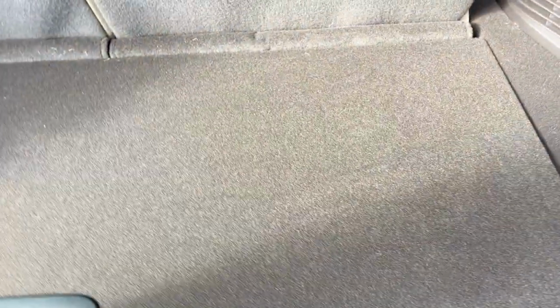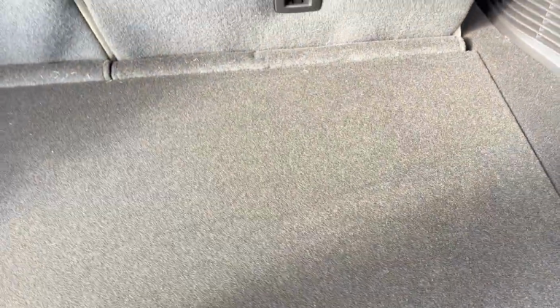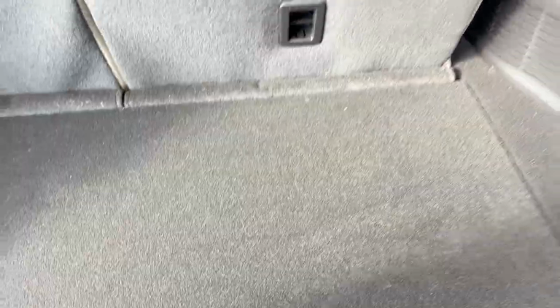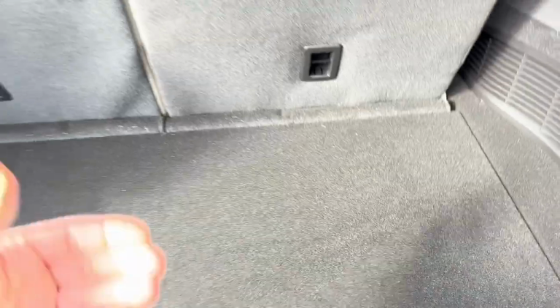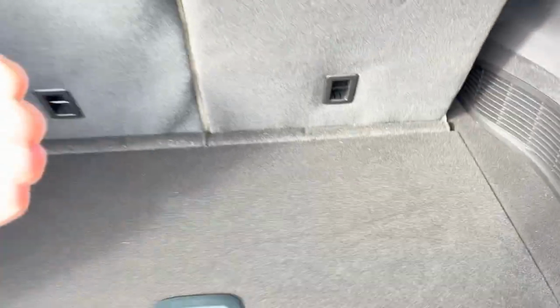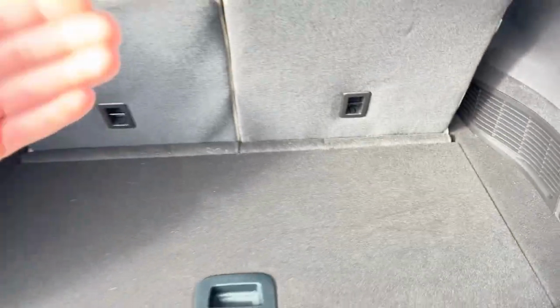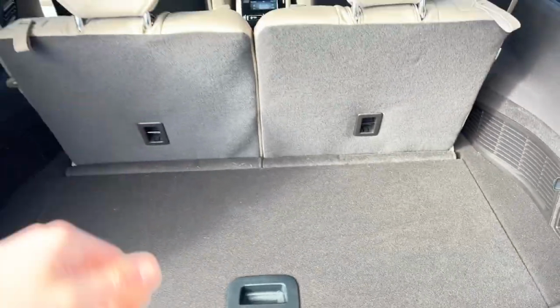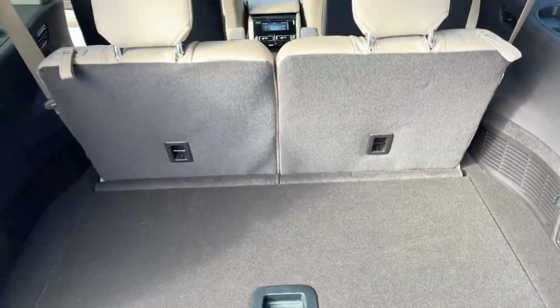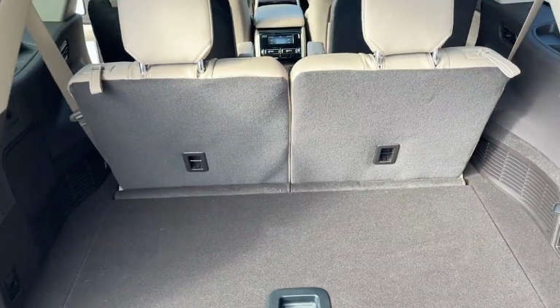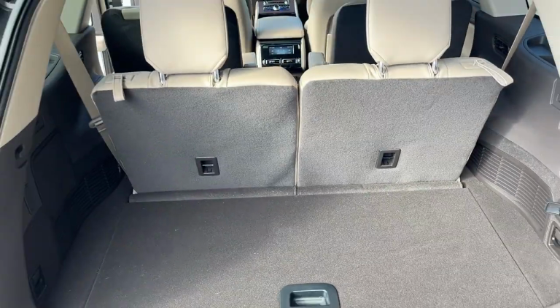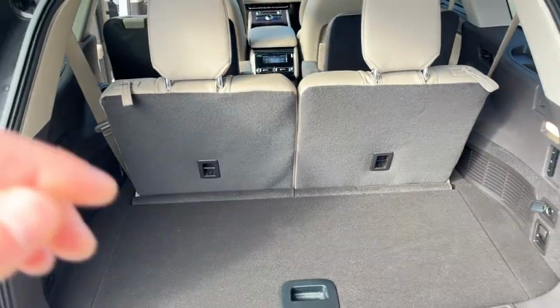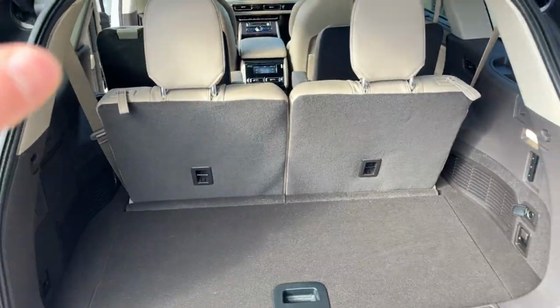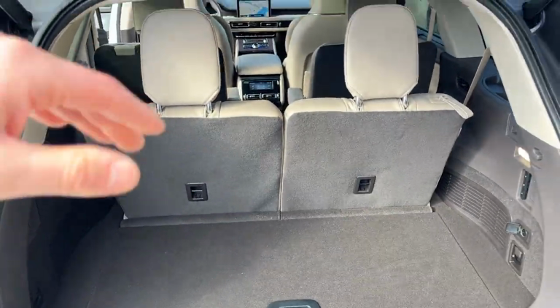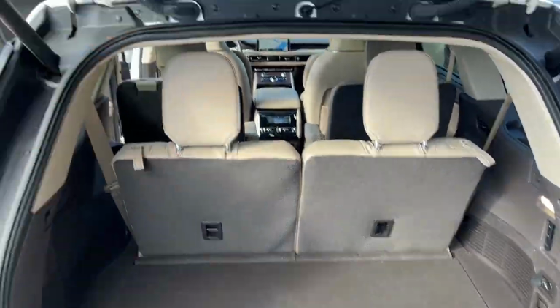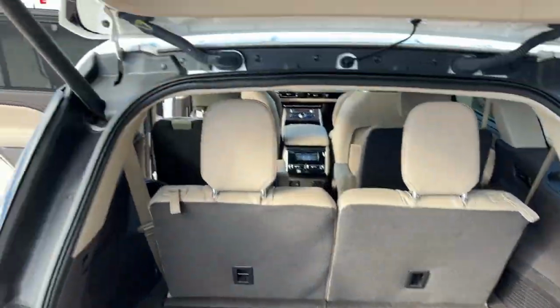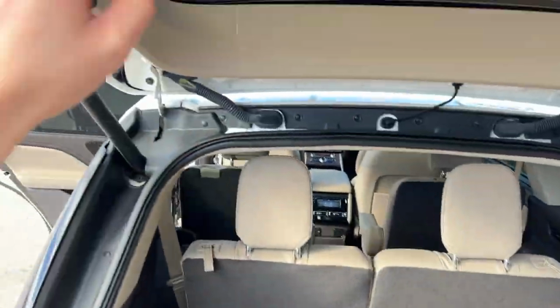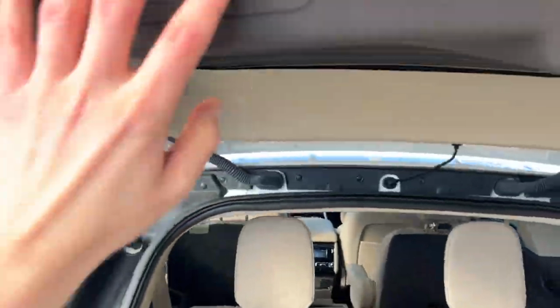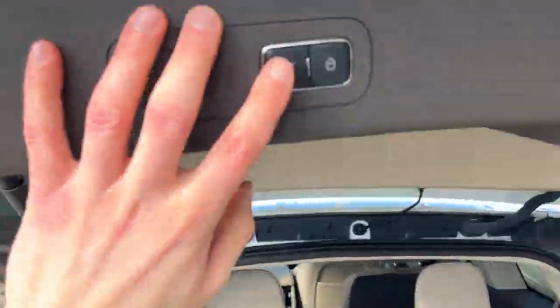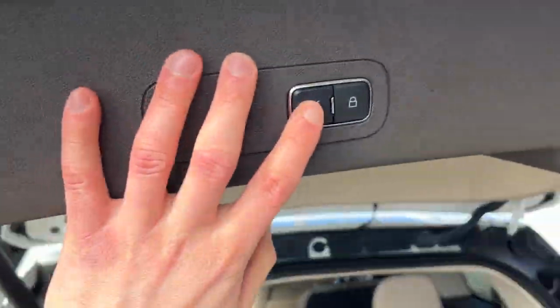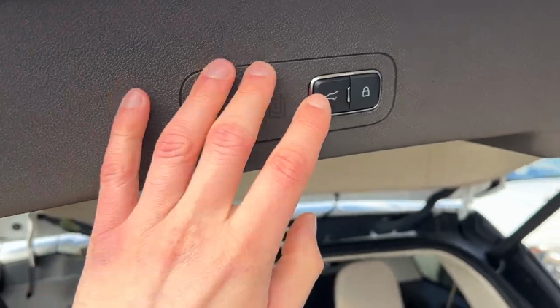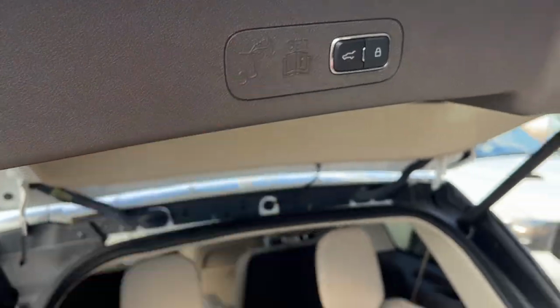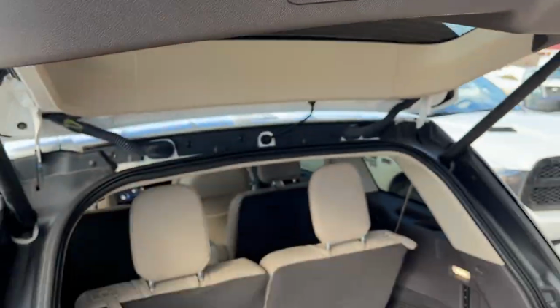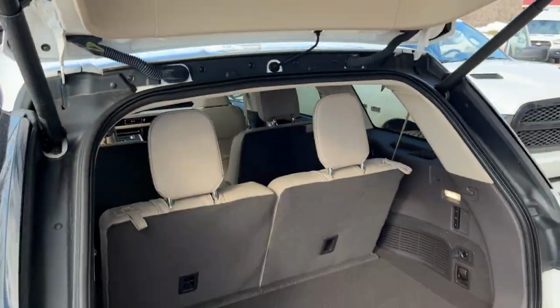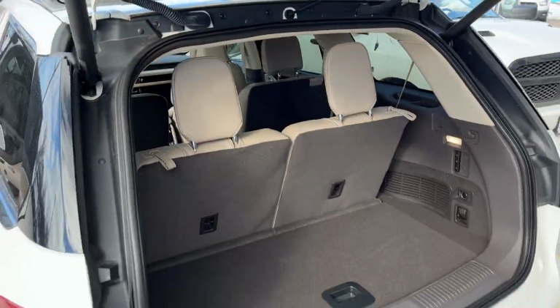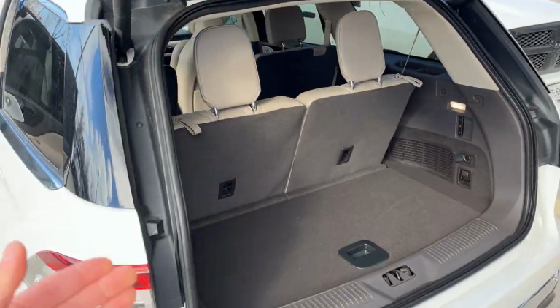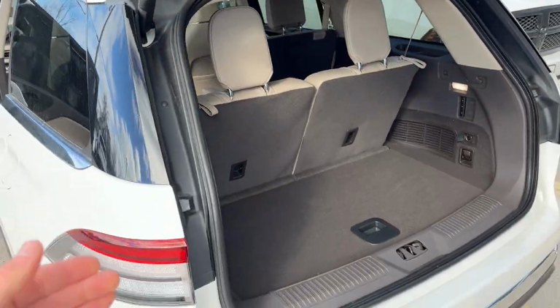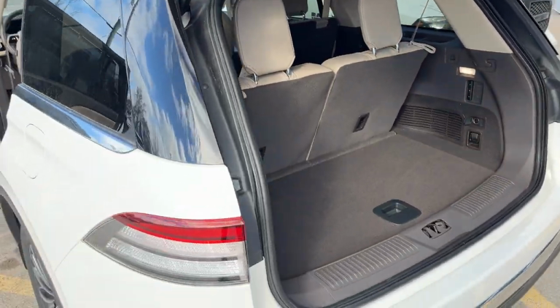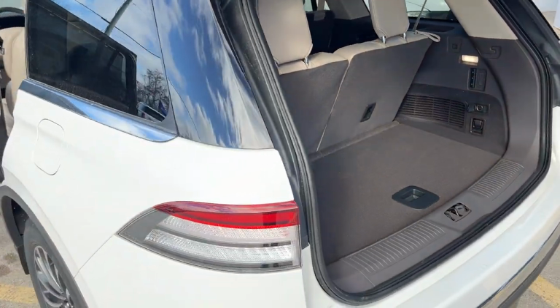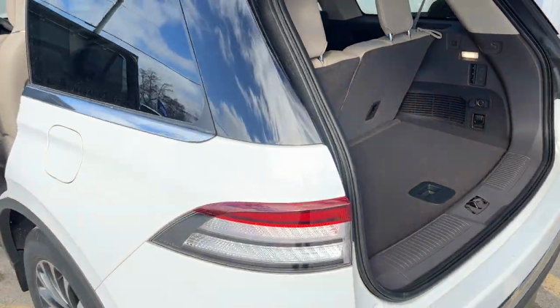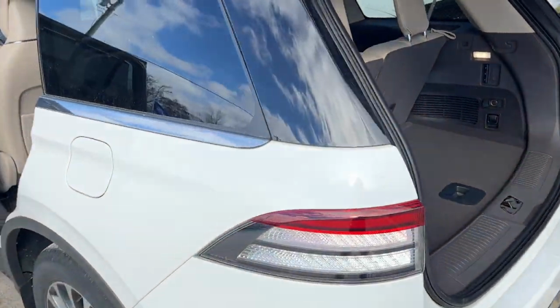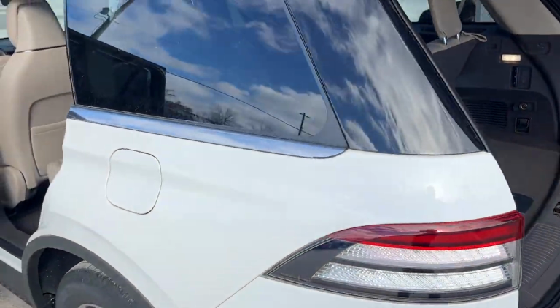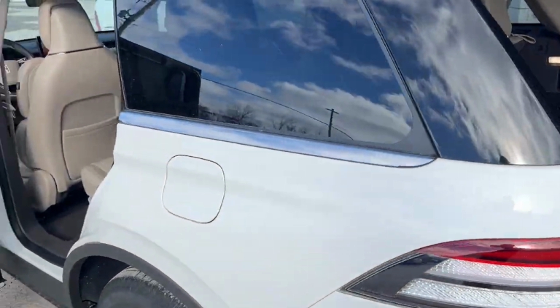Be sure to check out the photos in the first link in the description to see just how much space you can get in the back of this Aviator.